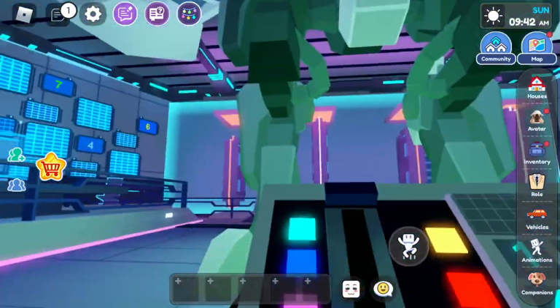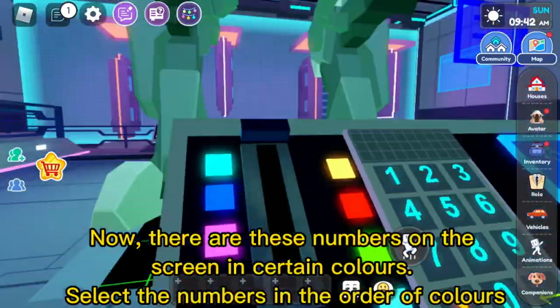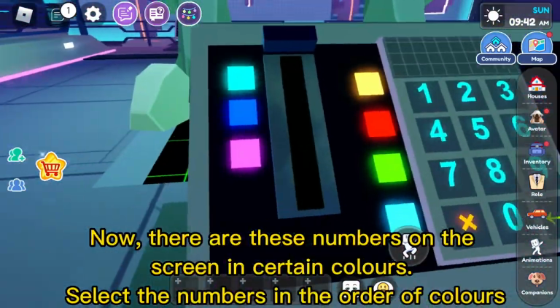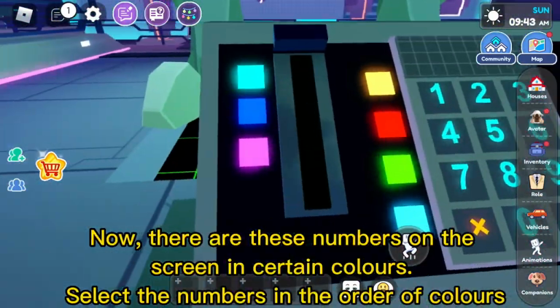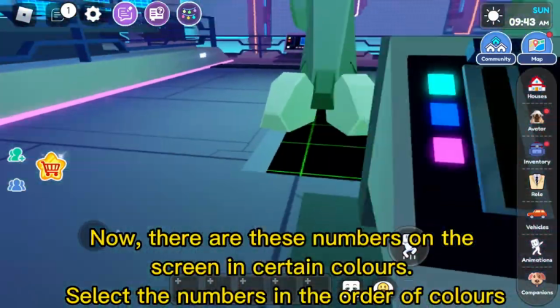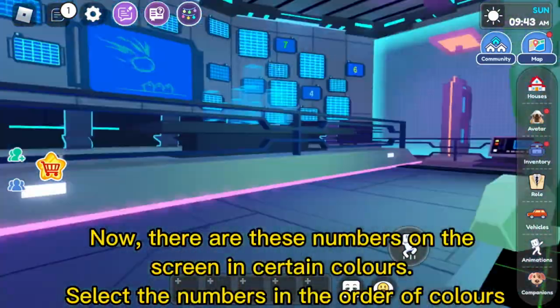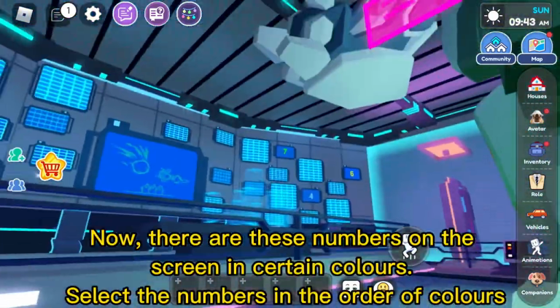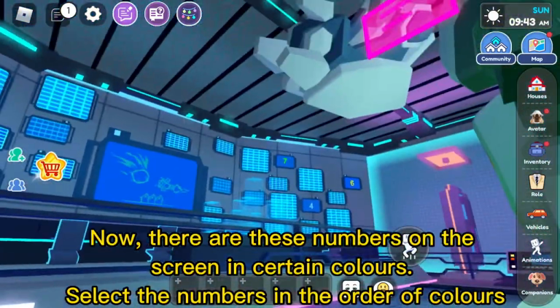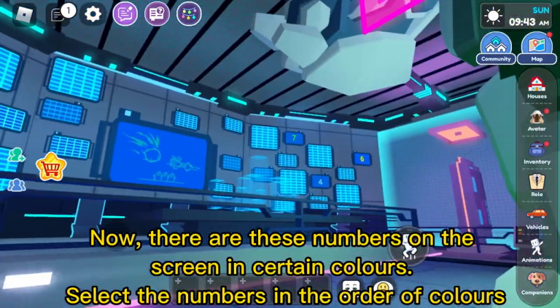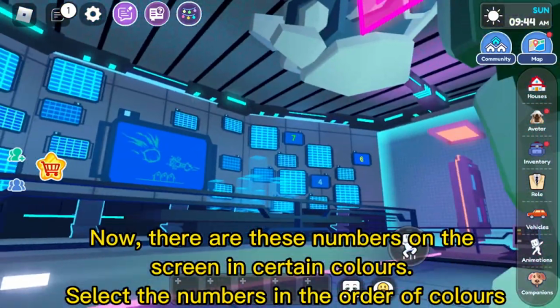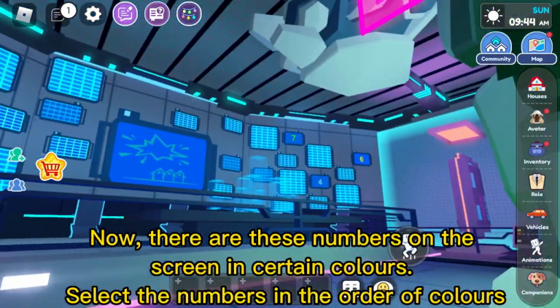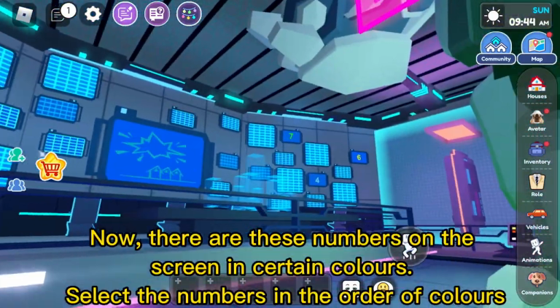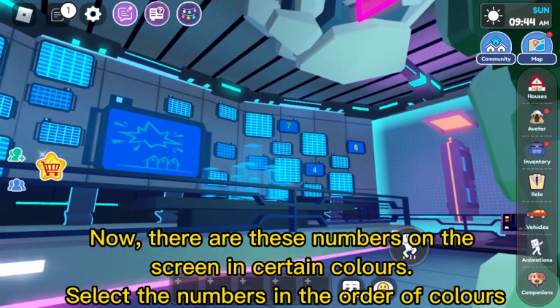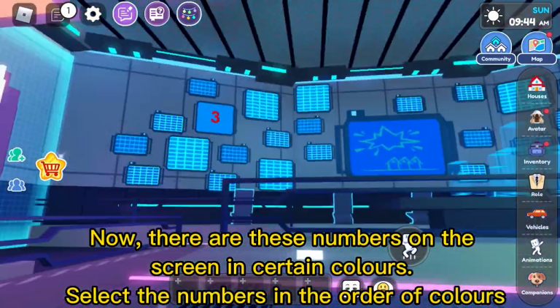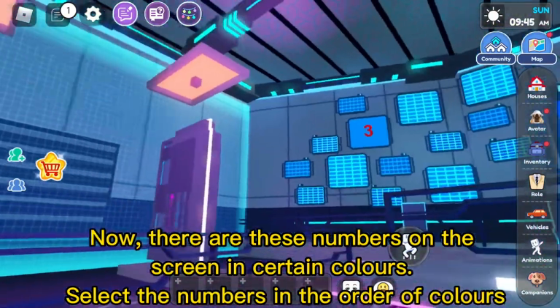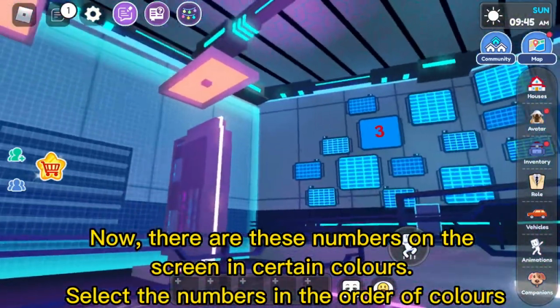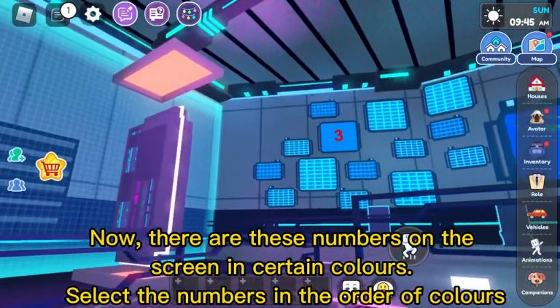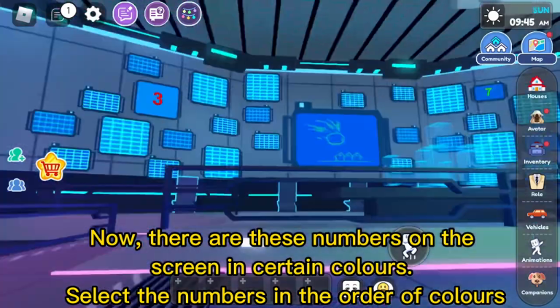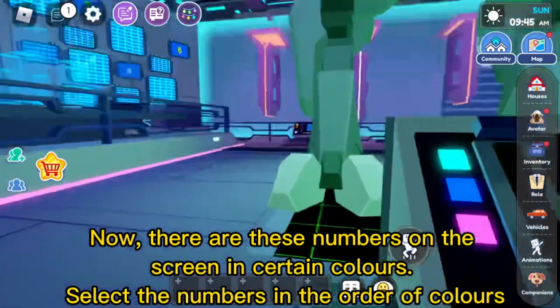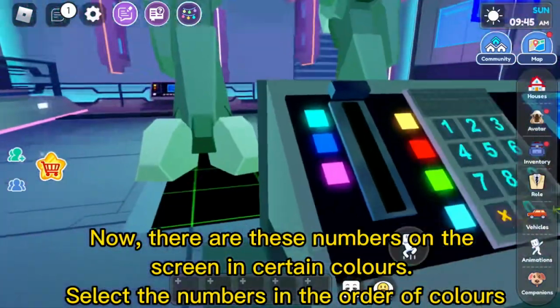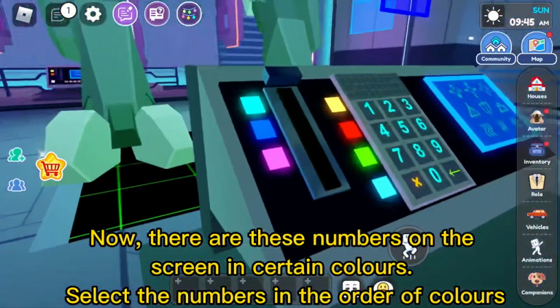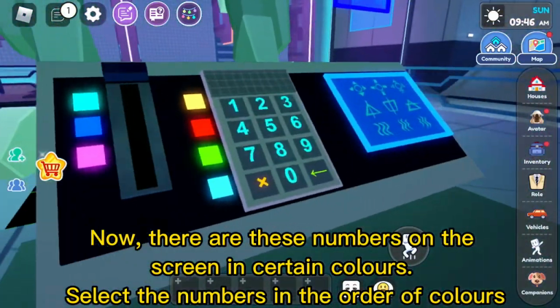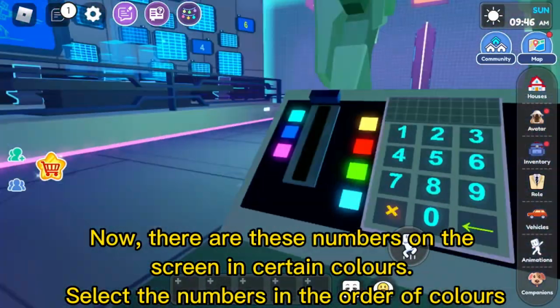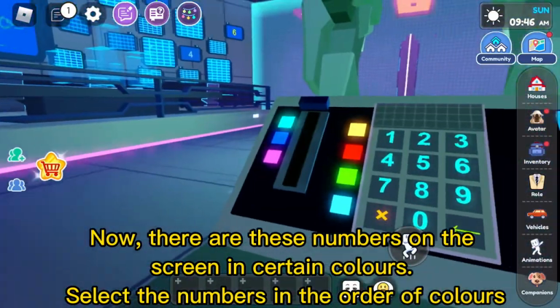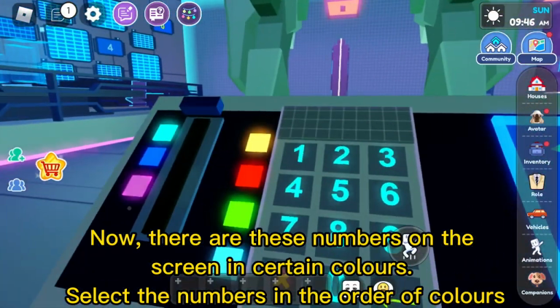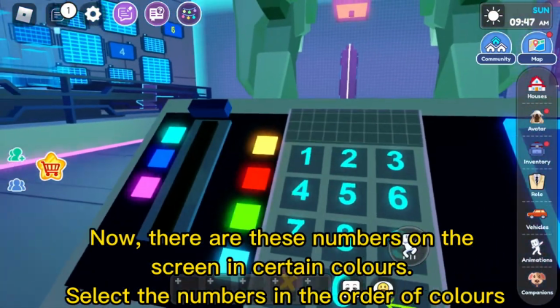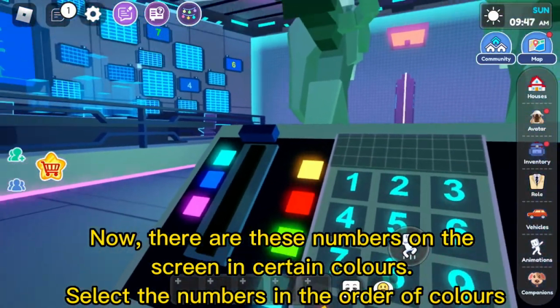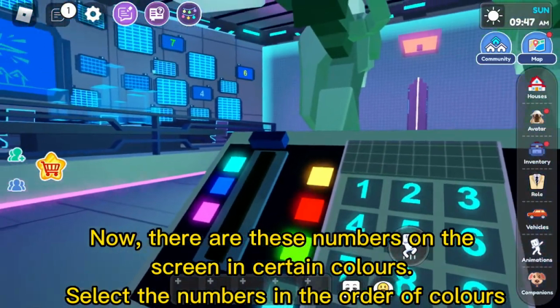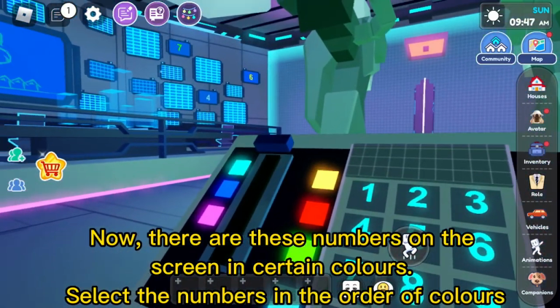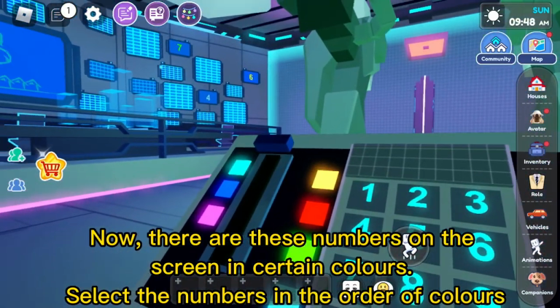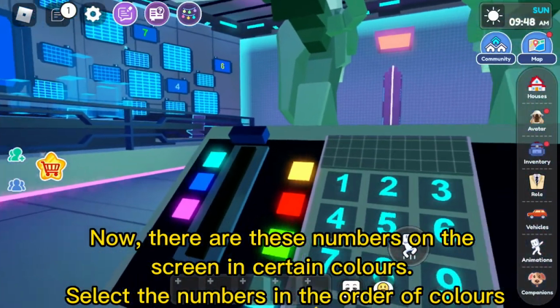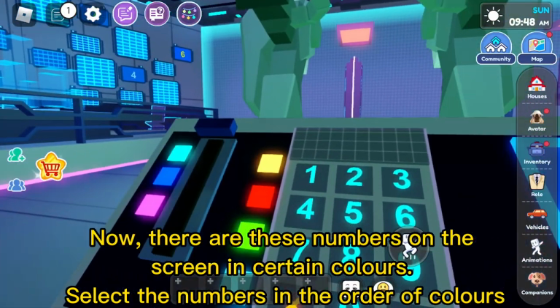Now there are these numbers on the screen in certain colors. Select the numbers in the order of colors.